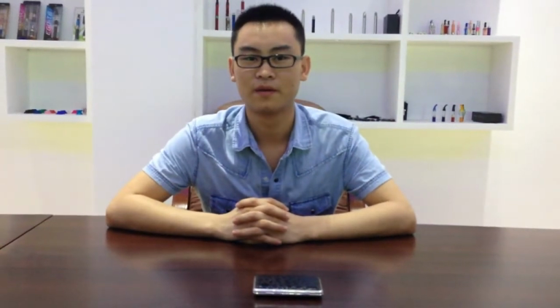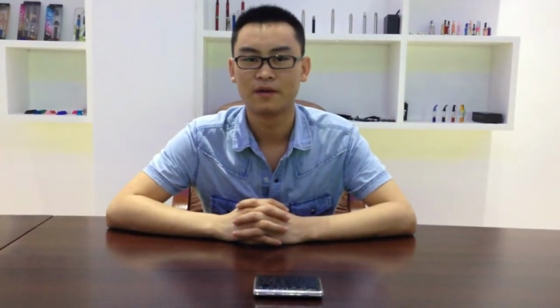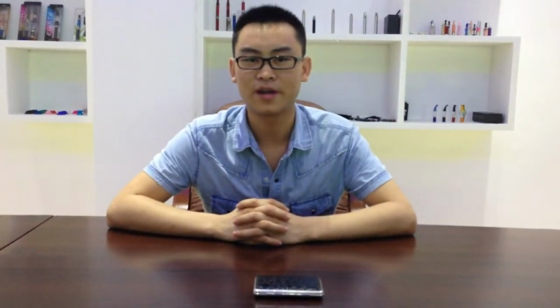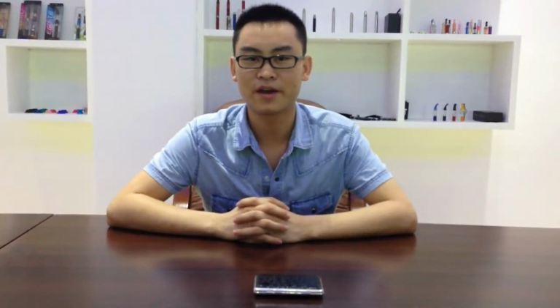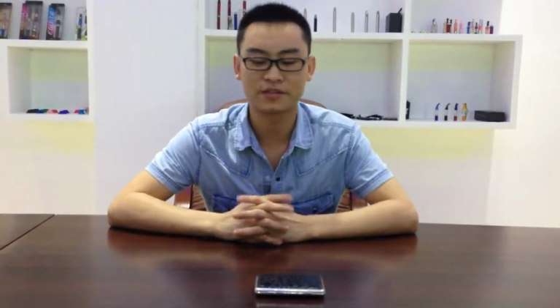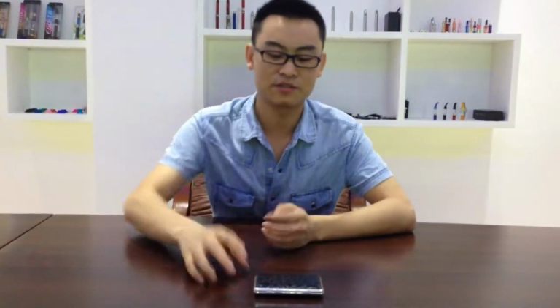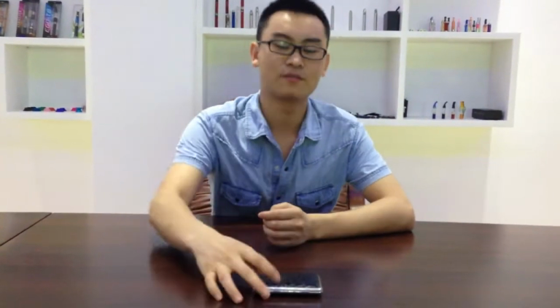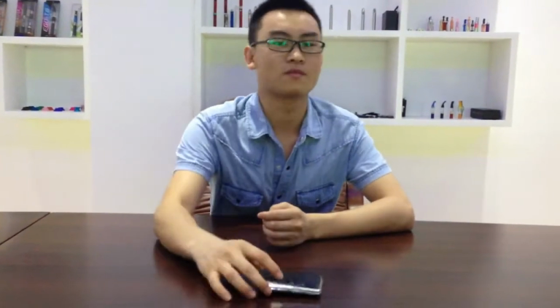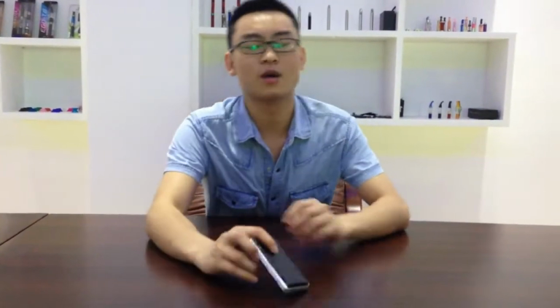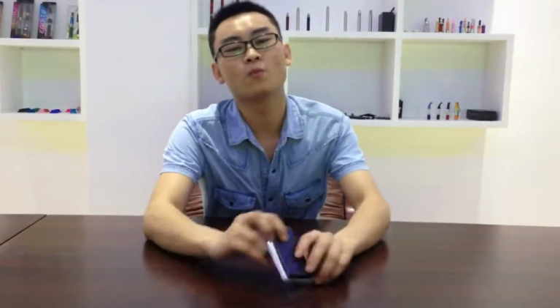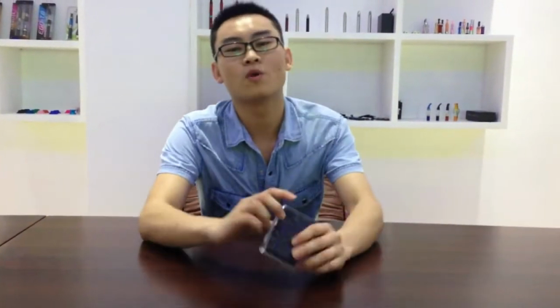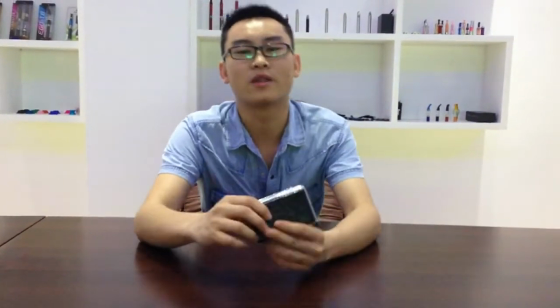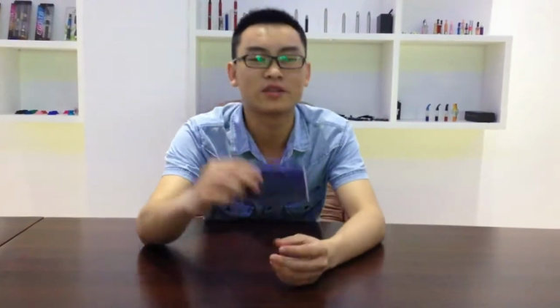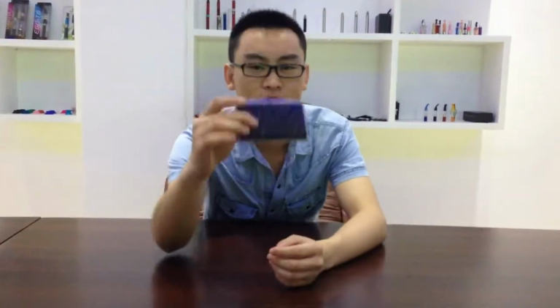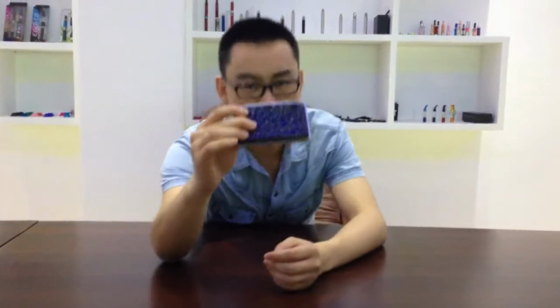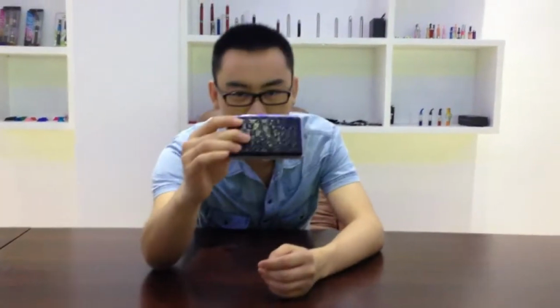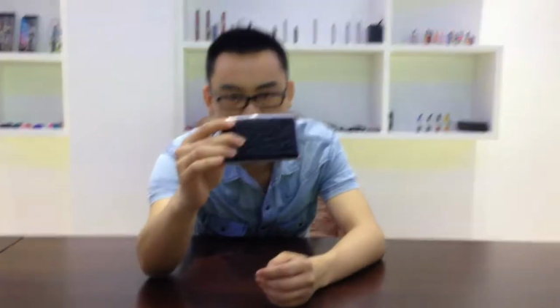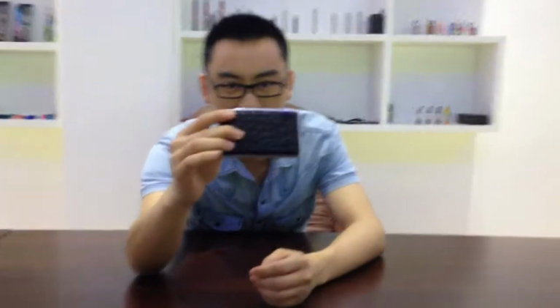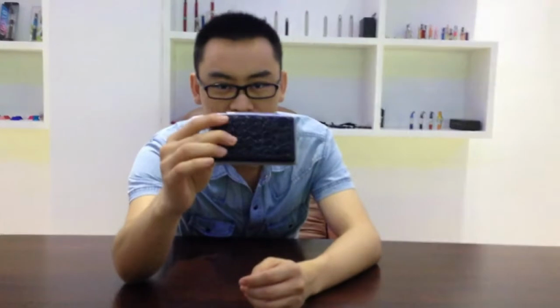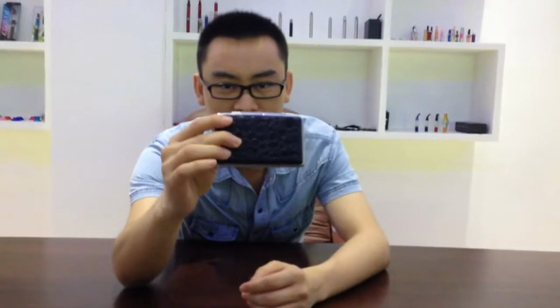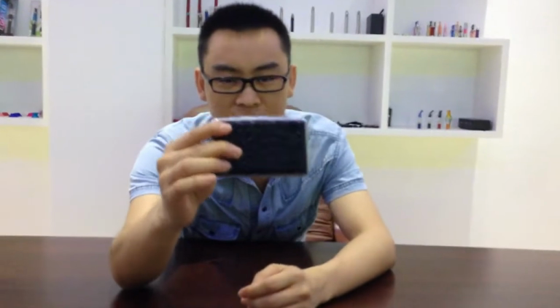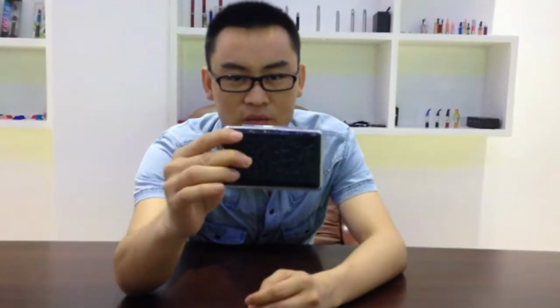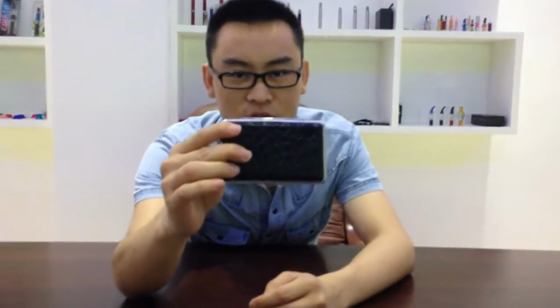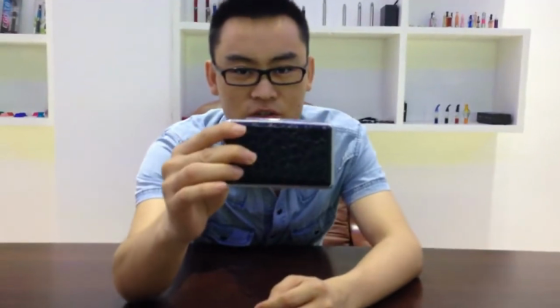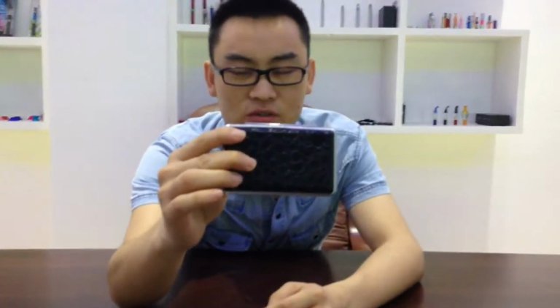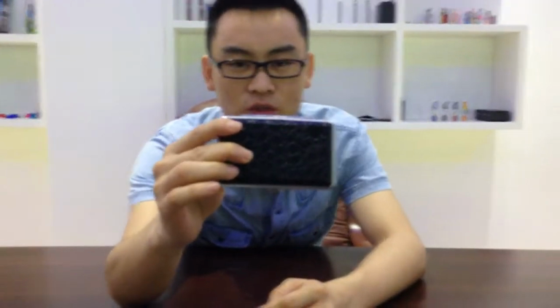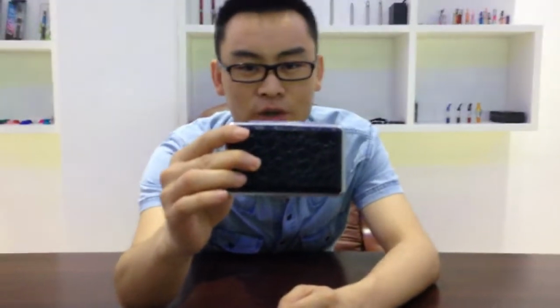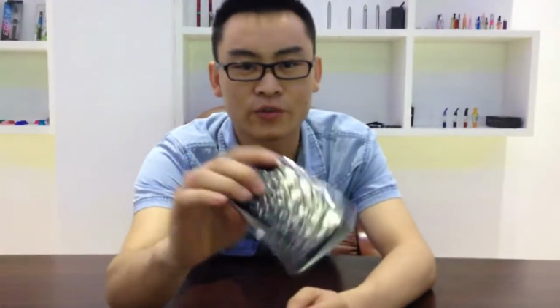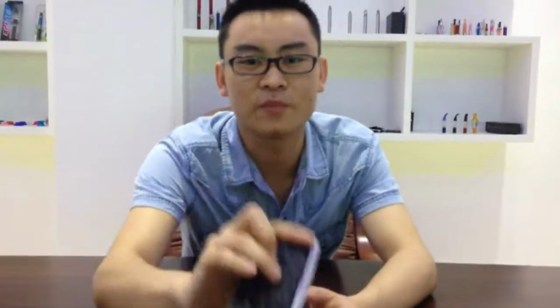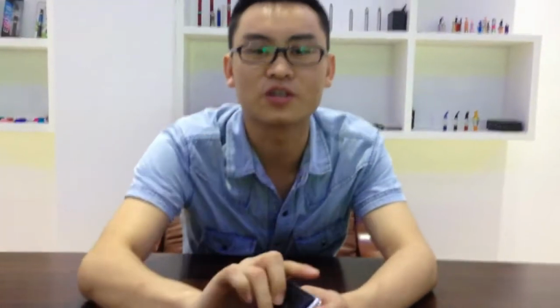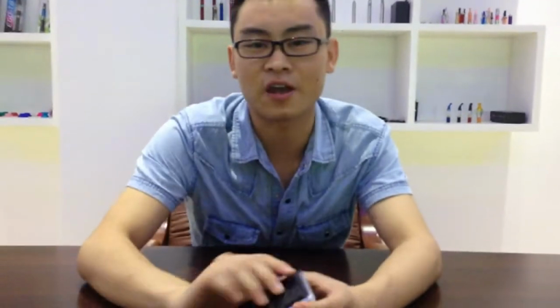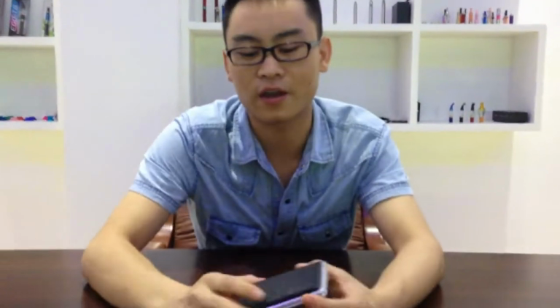Hi guys, come and take a week with me. I'm Charles, welcome to MJ Tech.